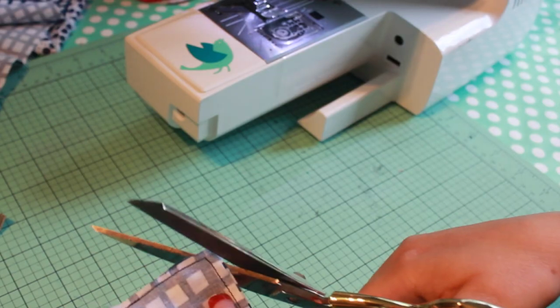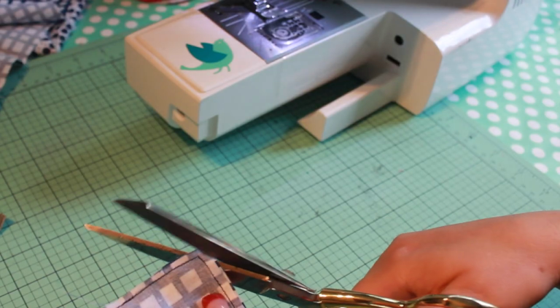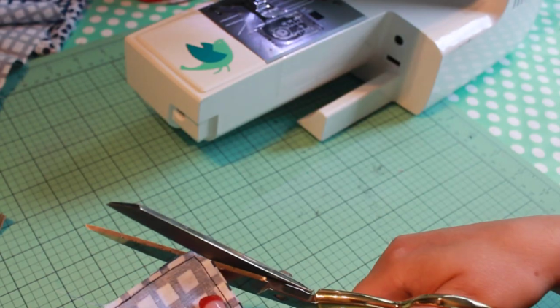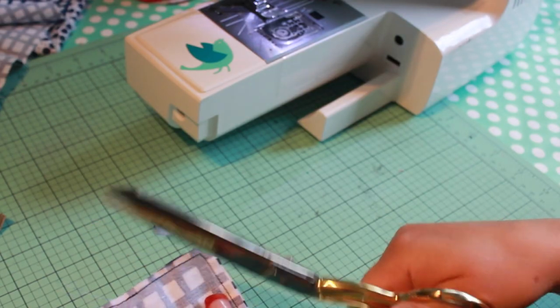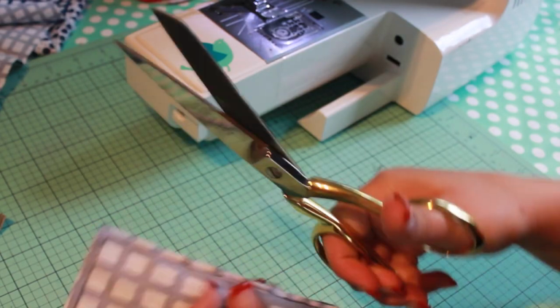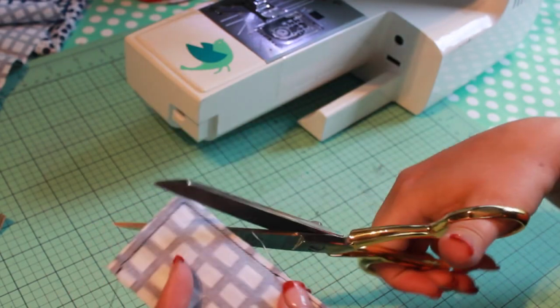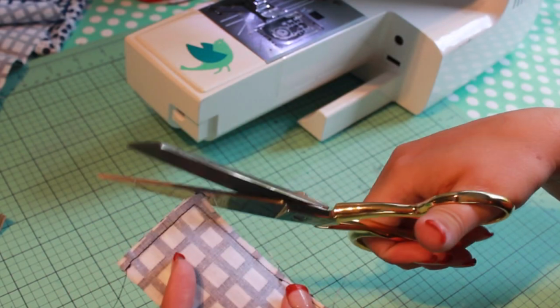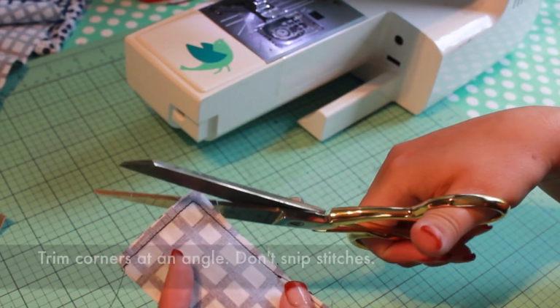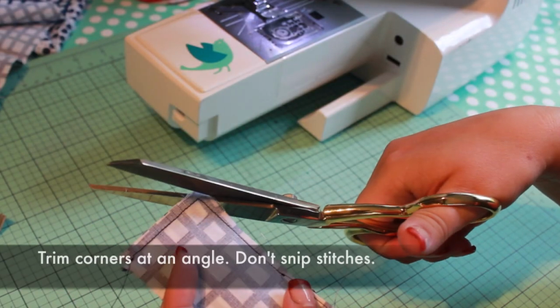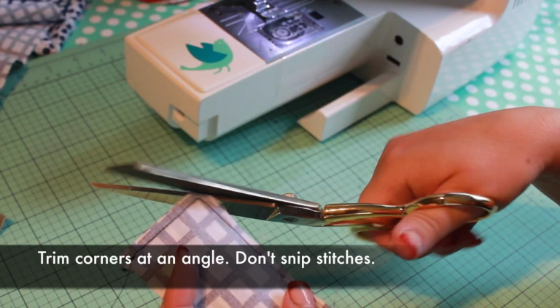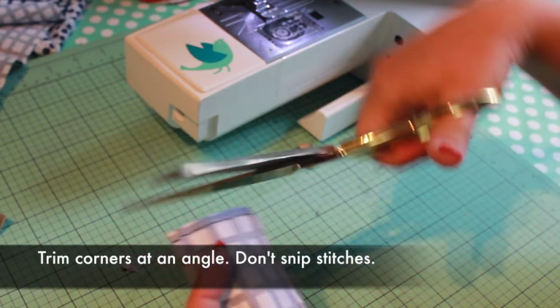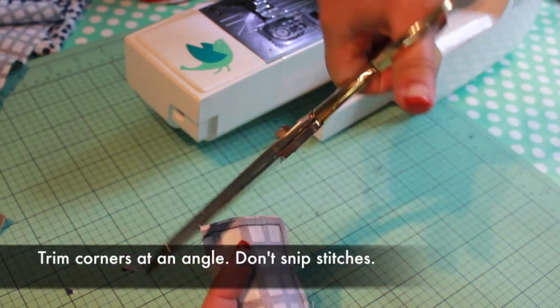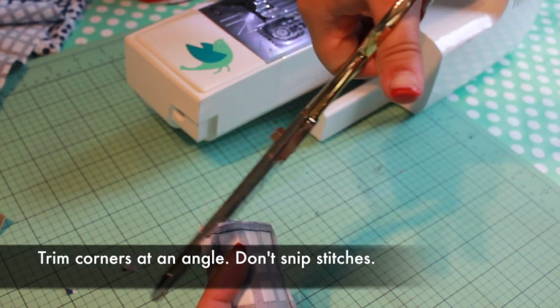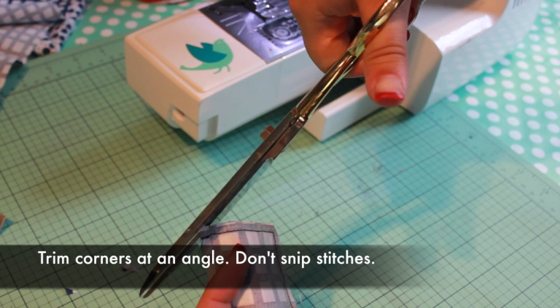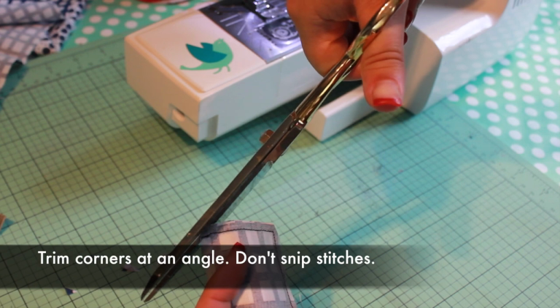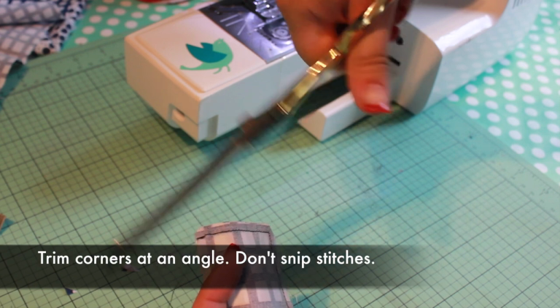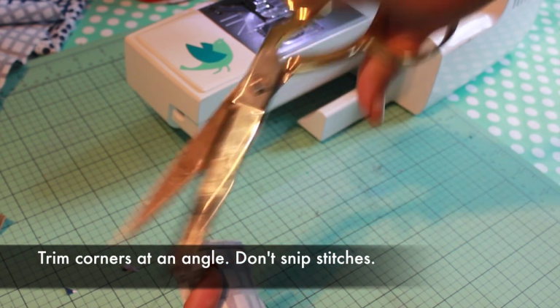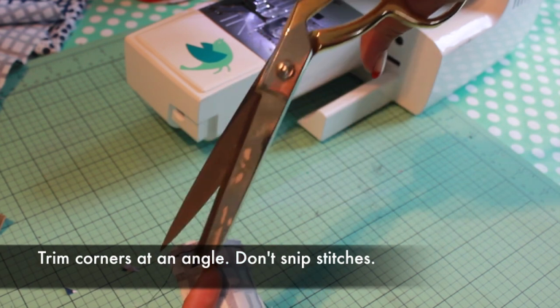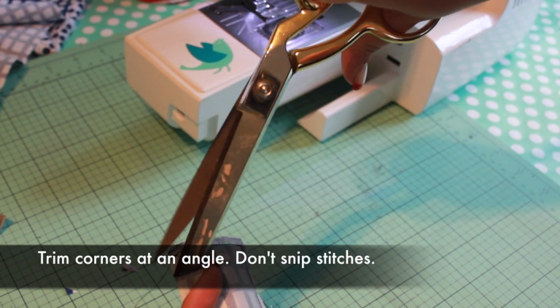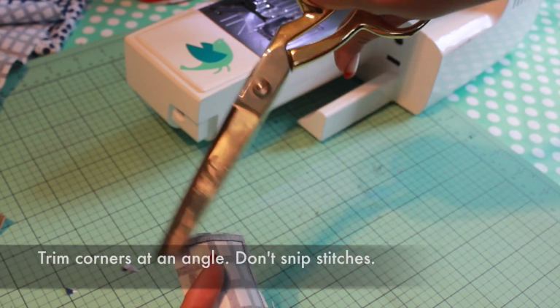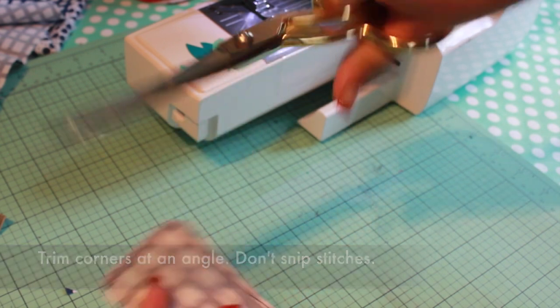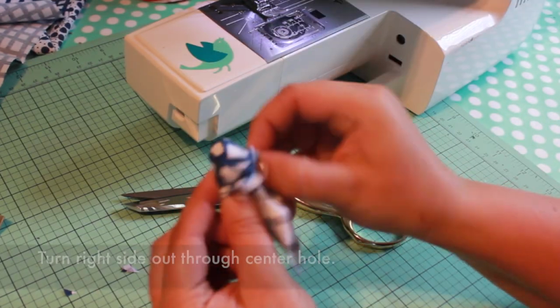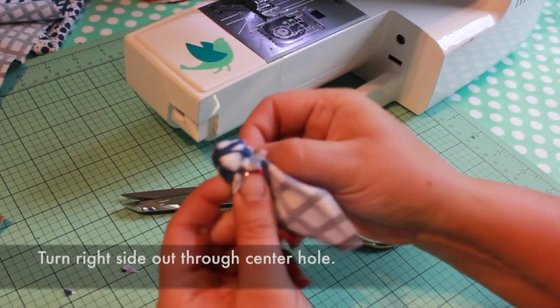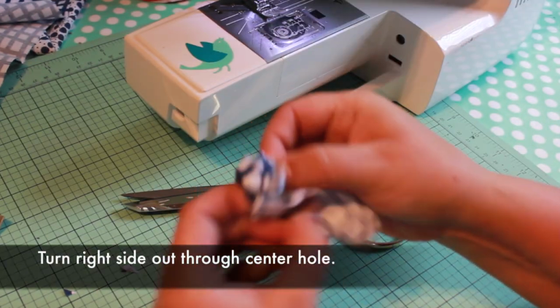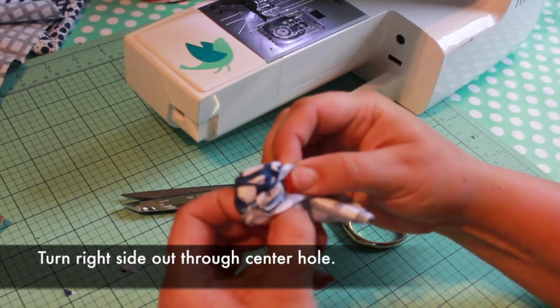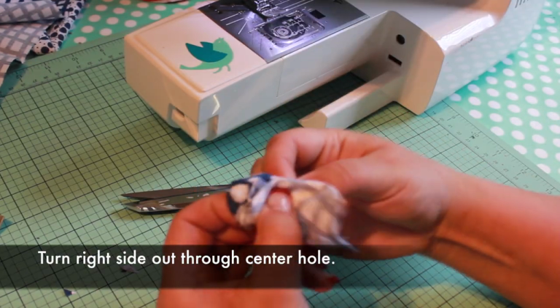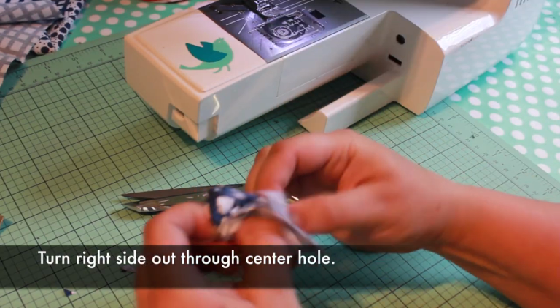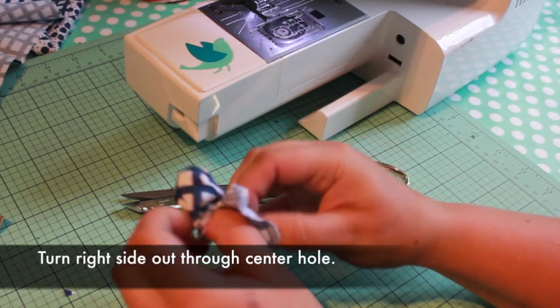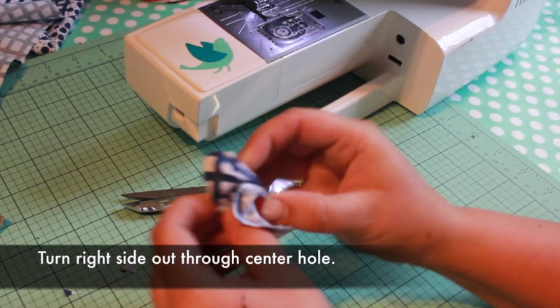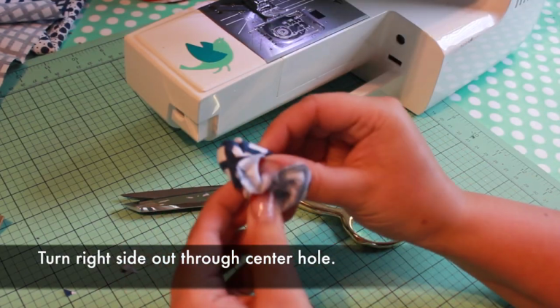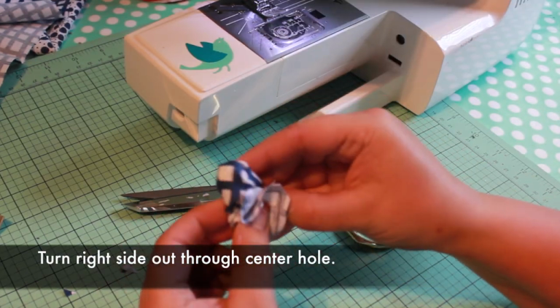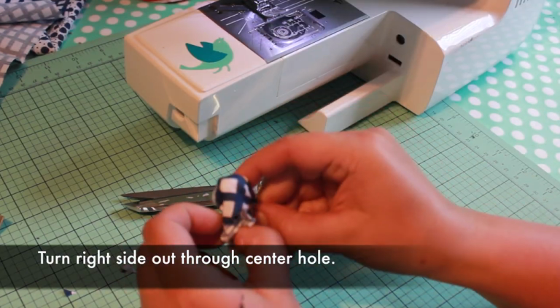Snip the corners at an angle to reduce bulk, being careful not to snip your stitches. Turn right side out through the center hole.